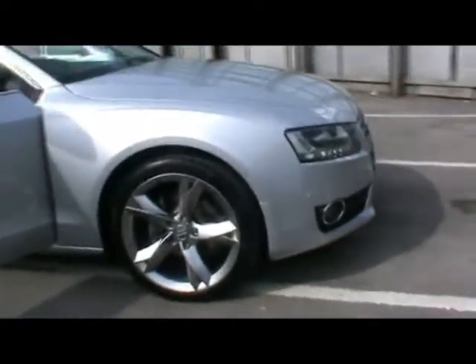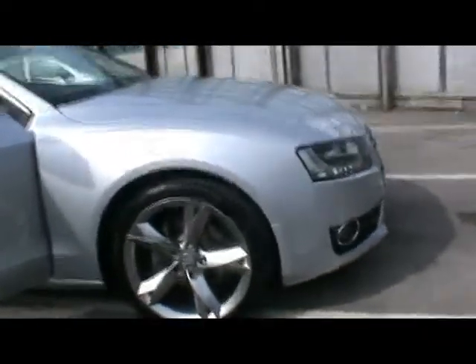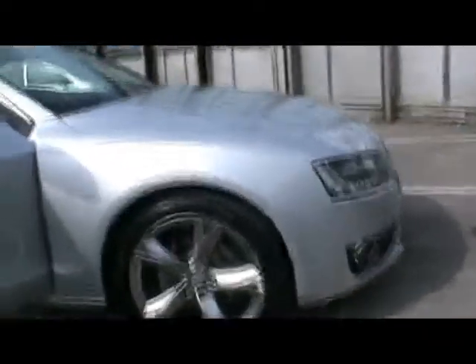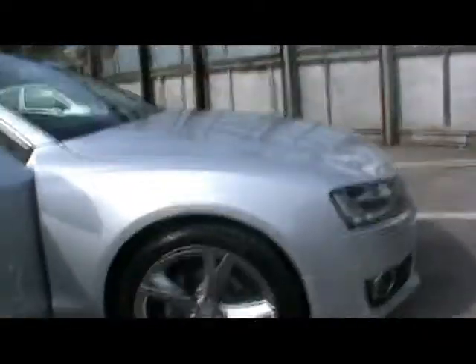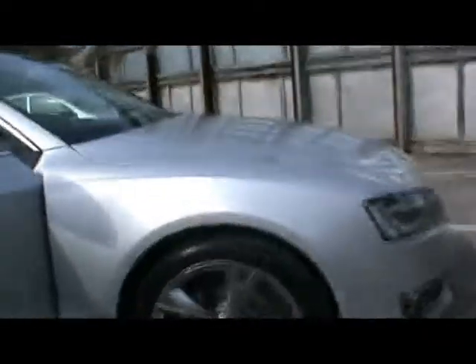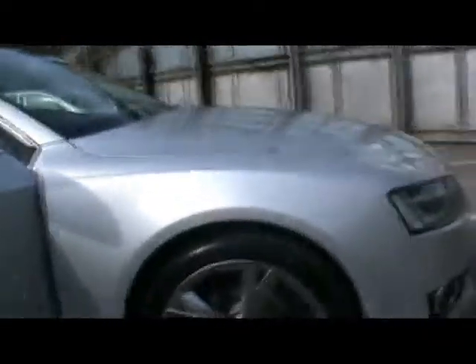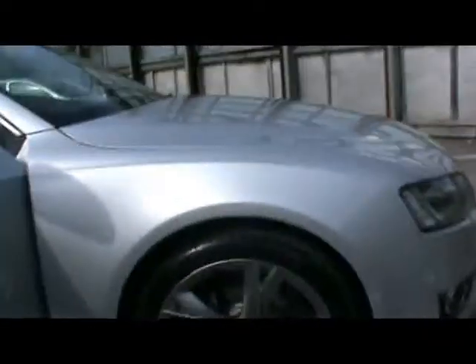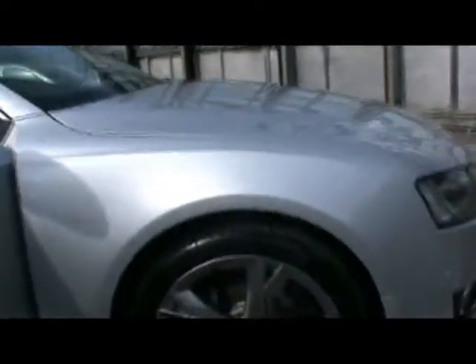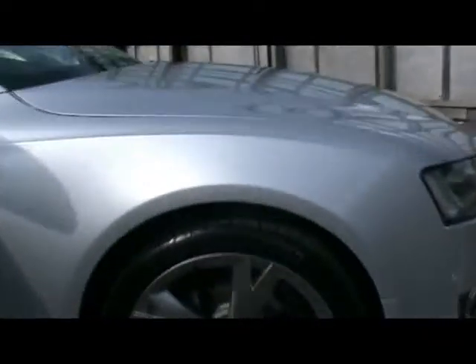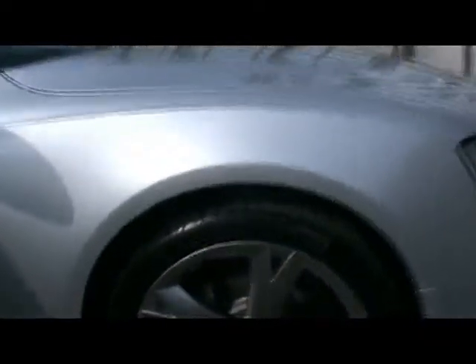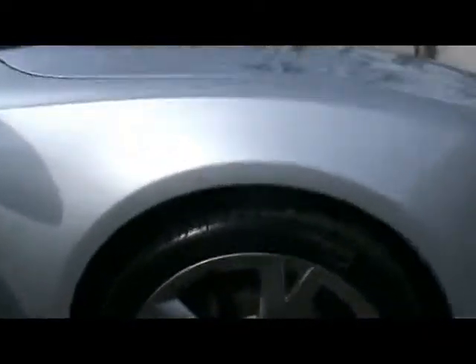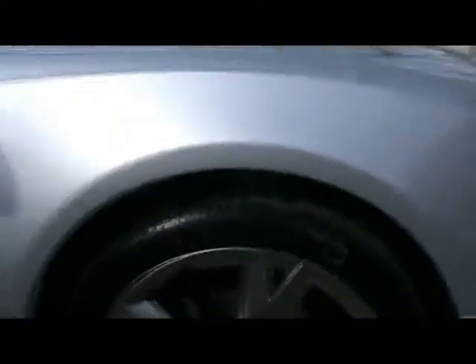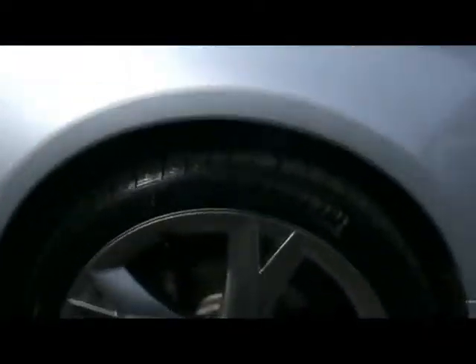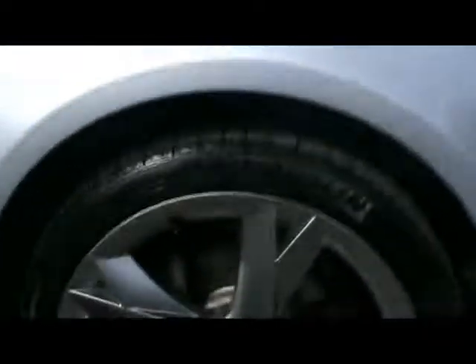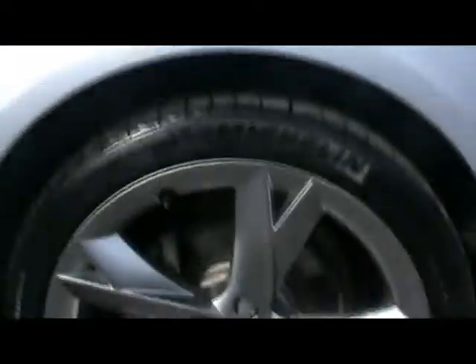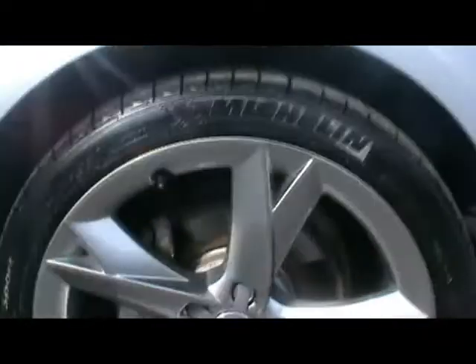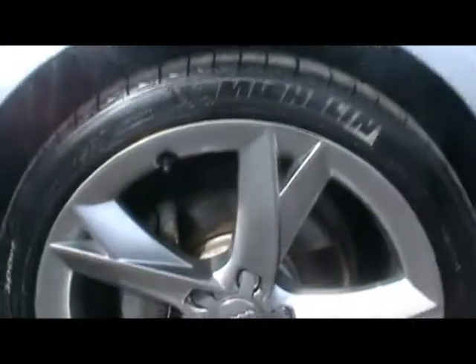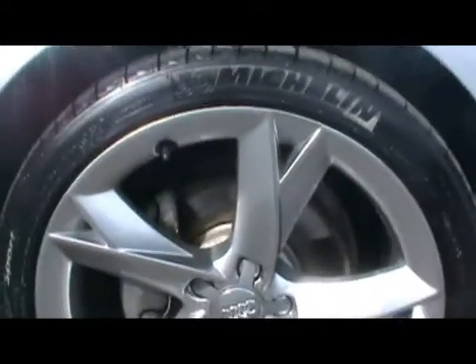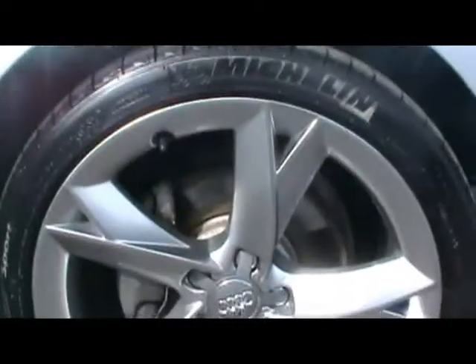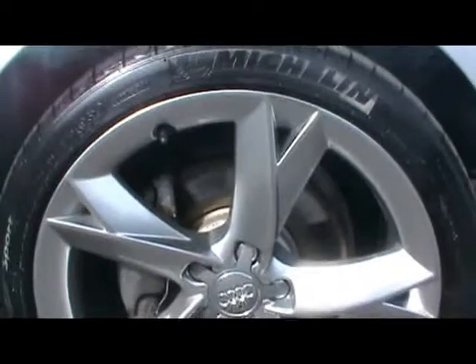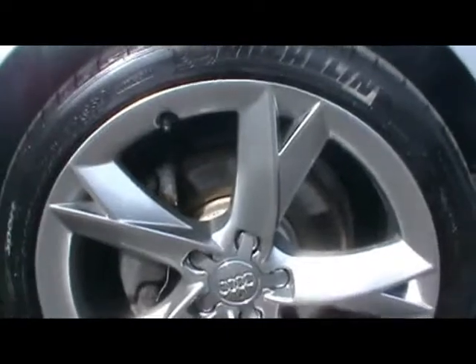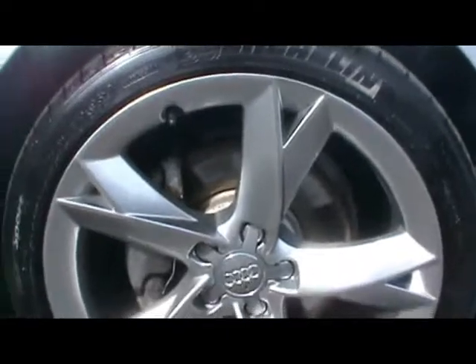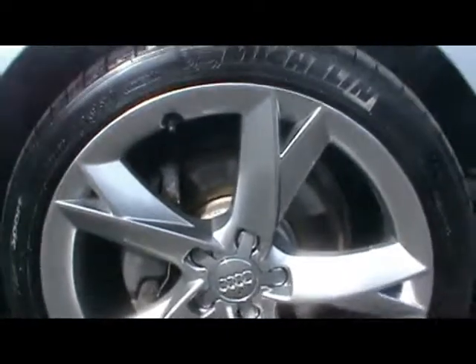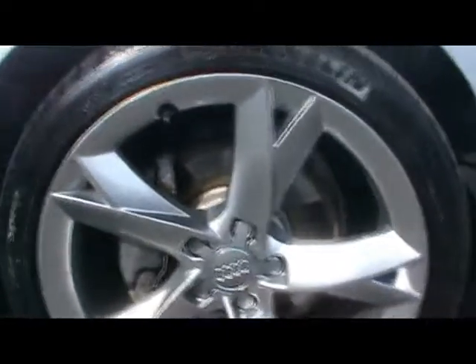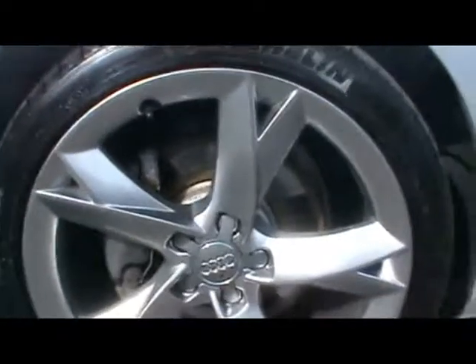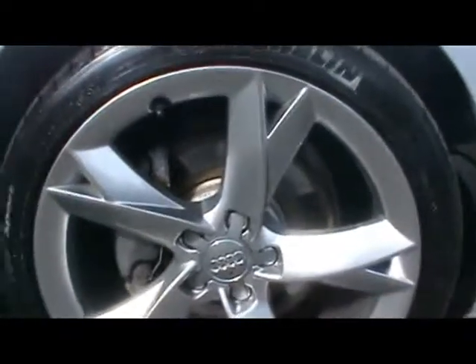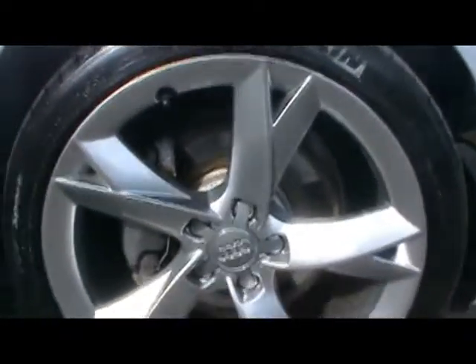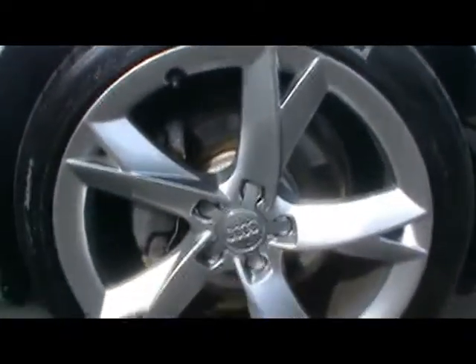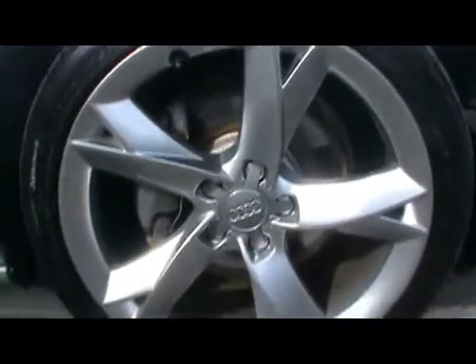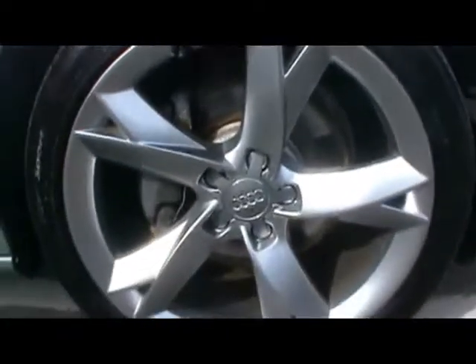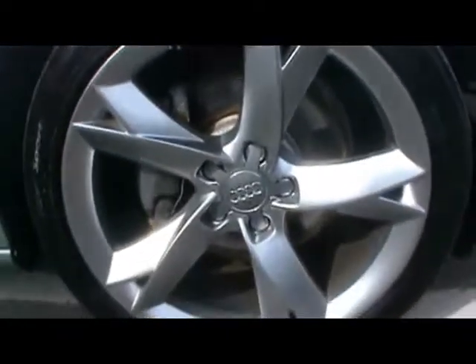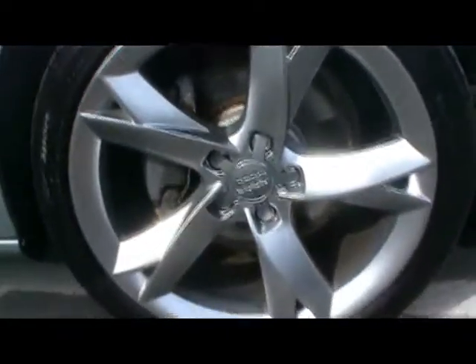19-inch alloys in perfect condition — not even touching the kerb or any straightening either.